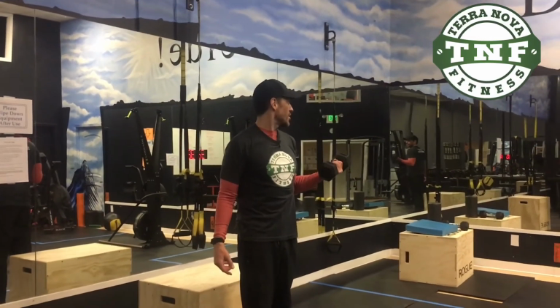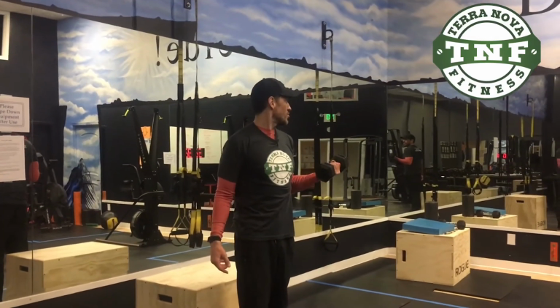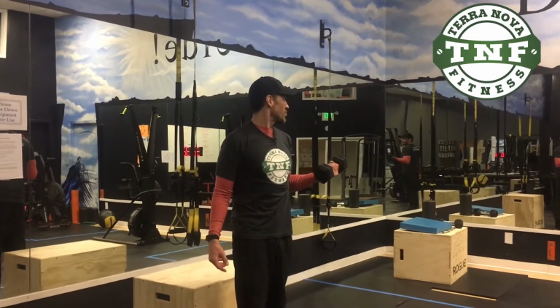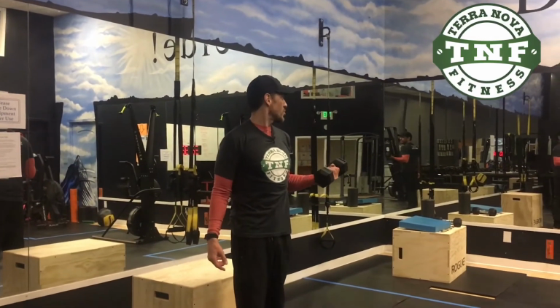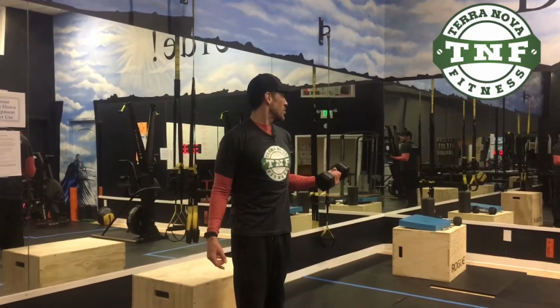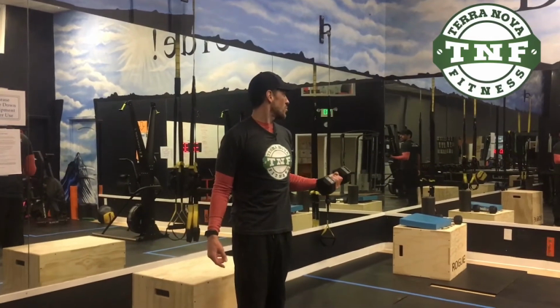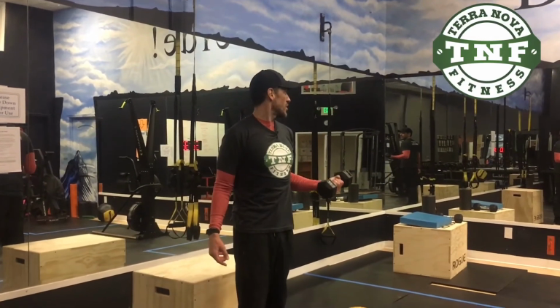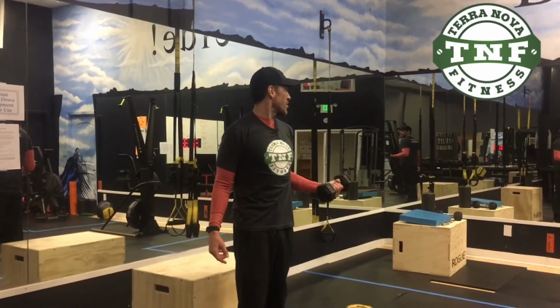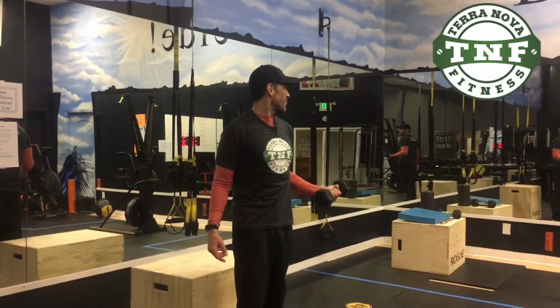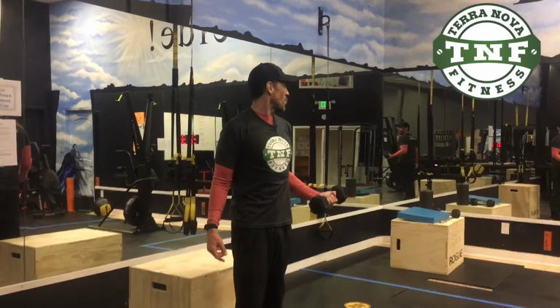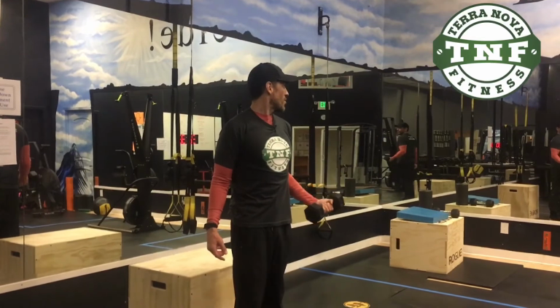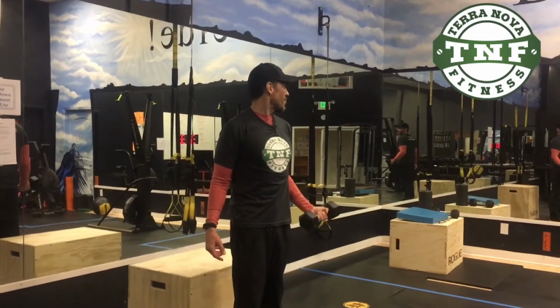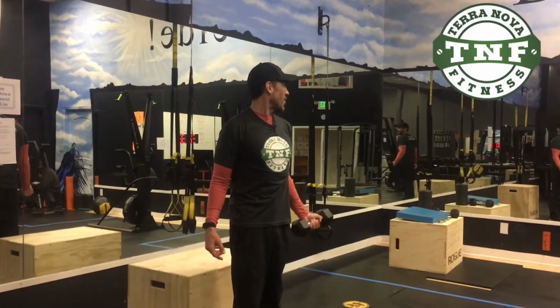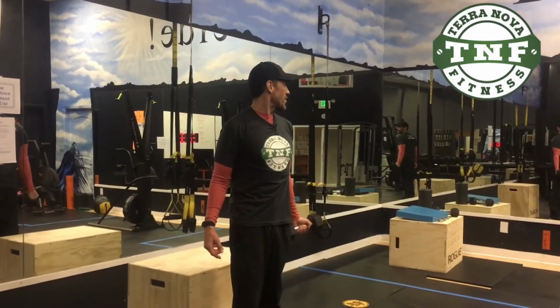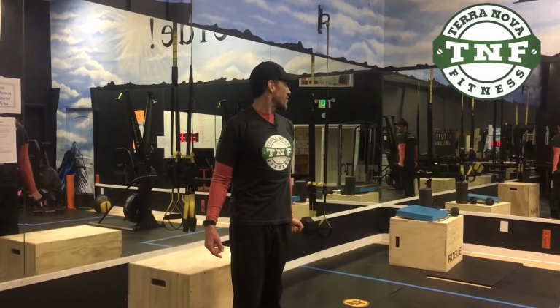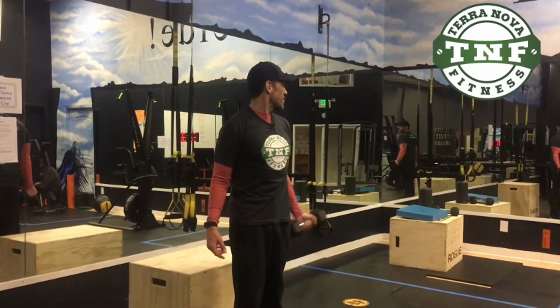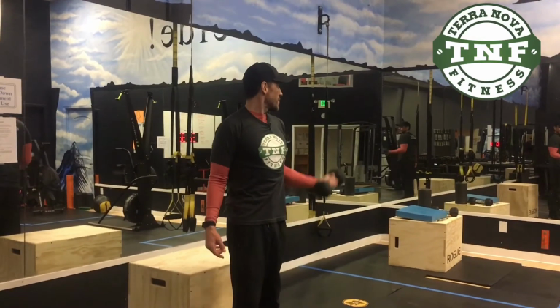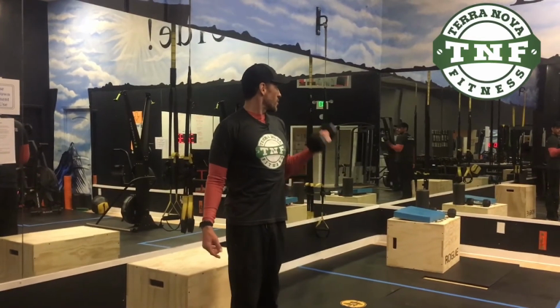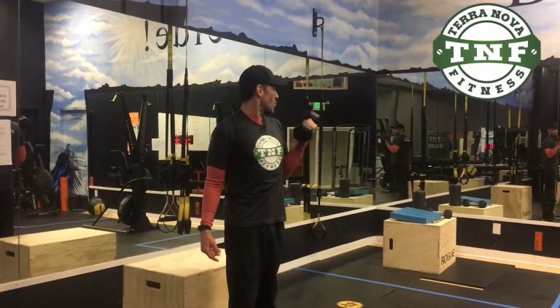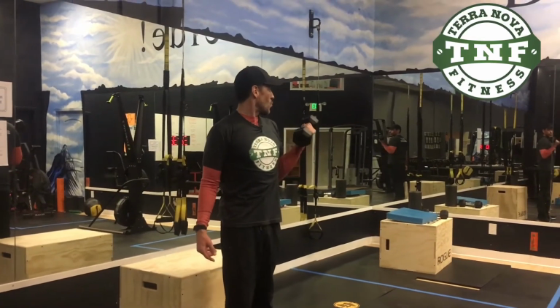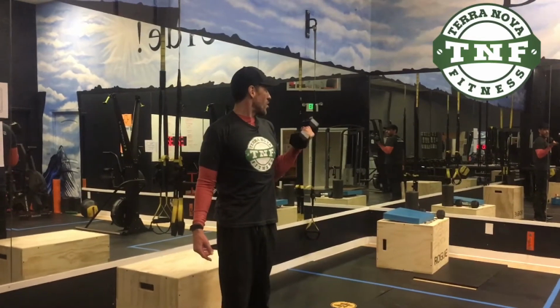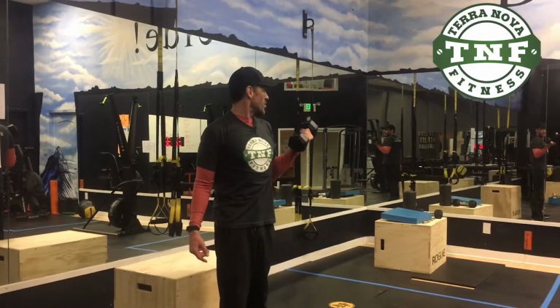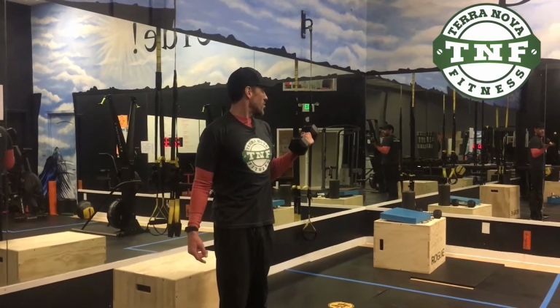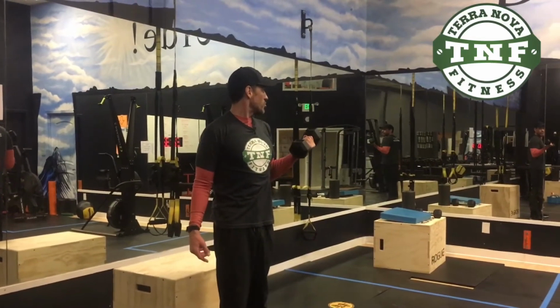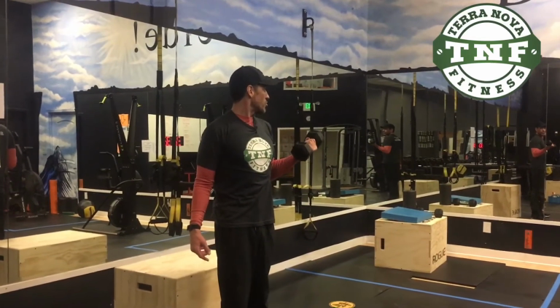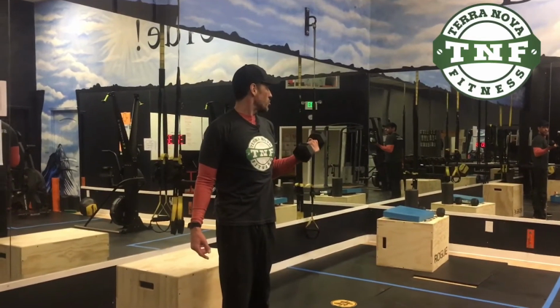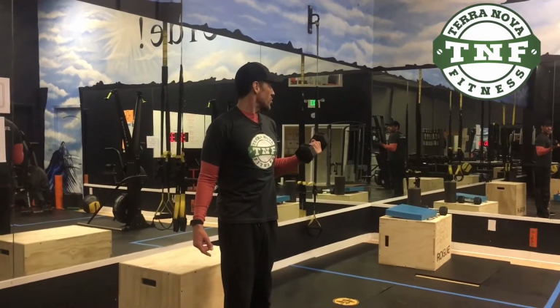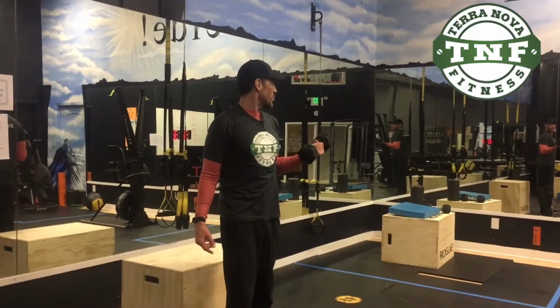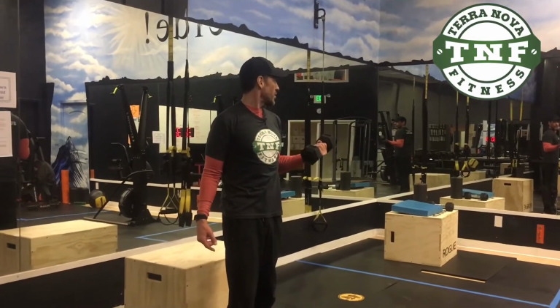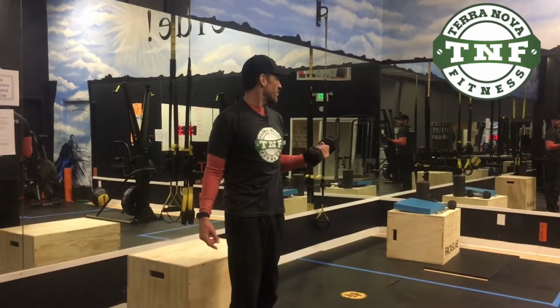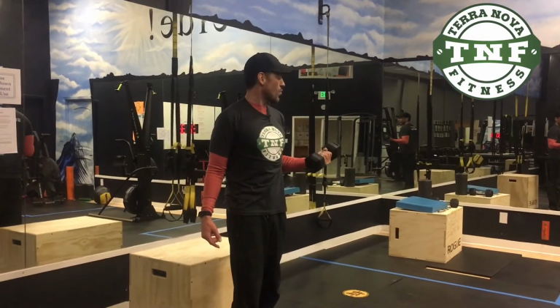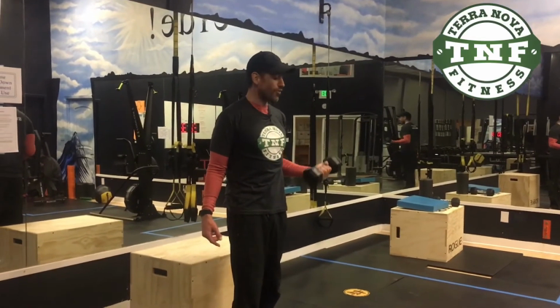I'm gonna do this just so I can be even: two, three, four, five. One, two, three, four, five.